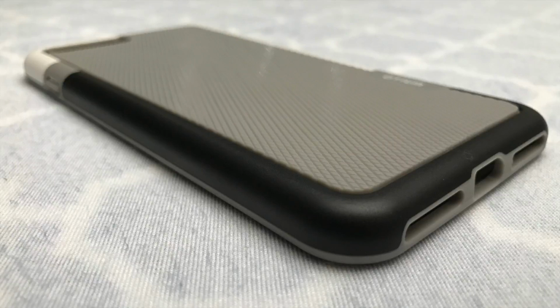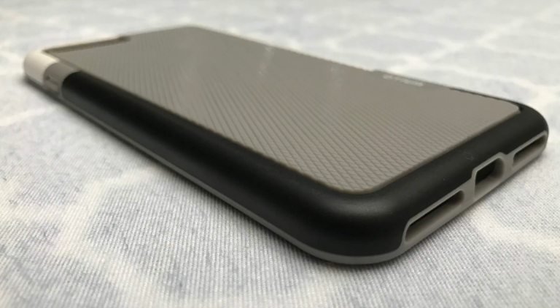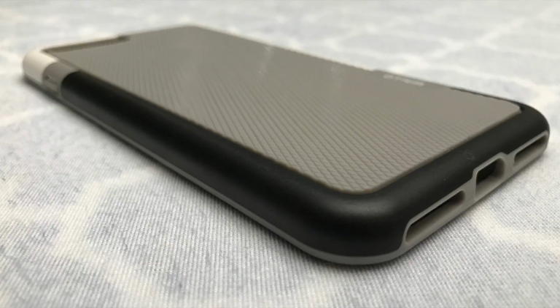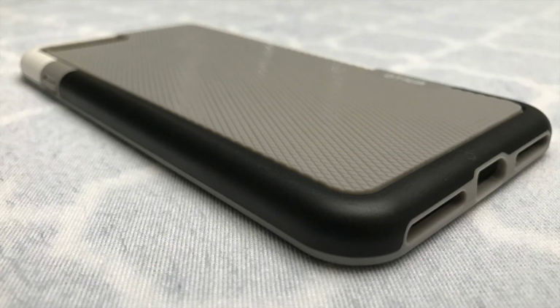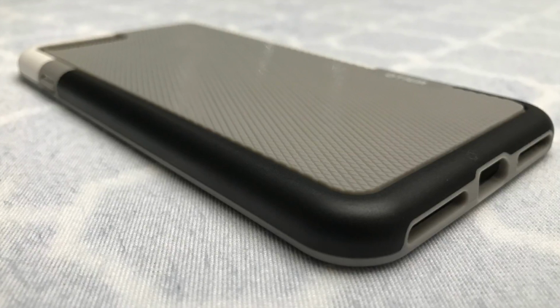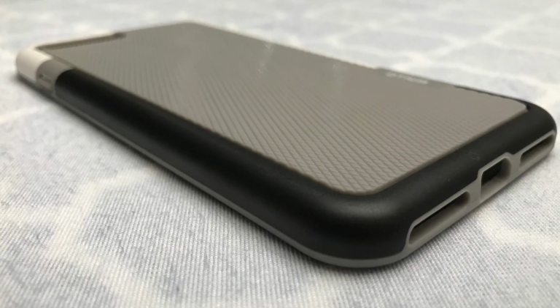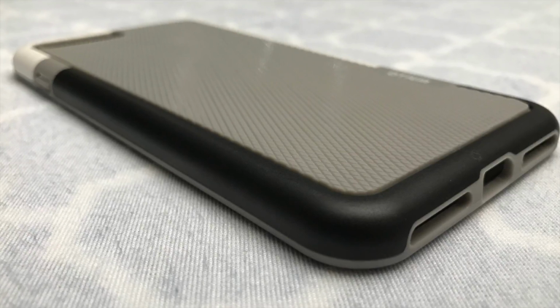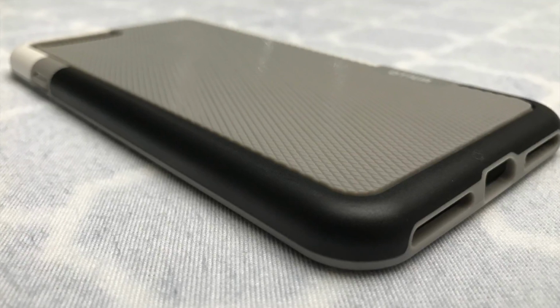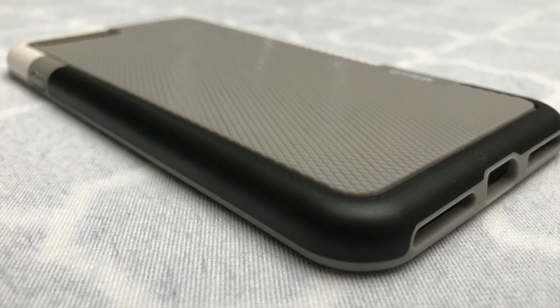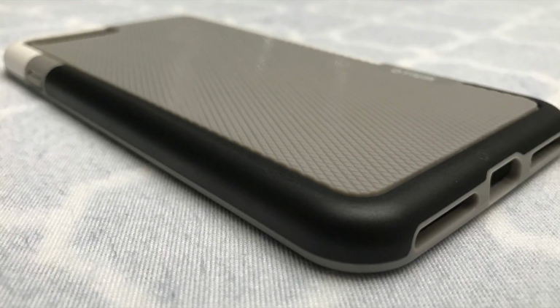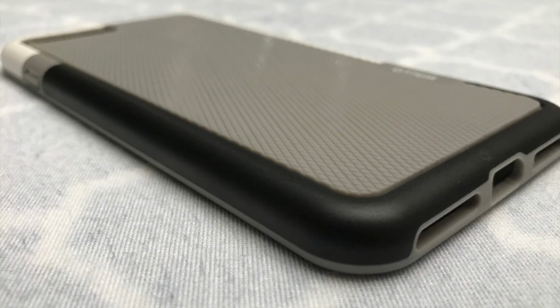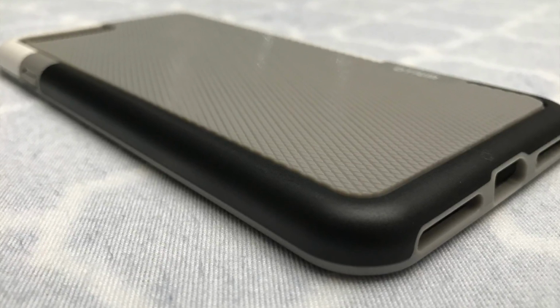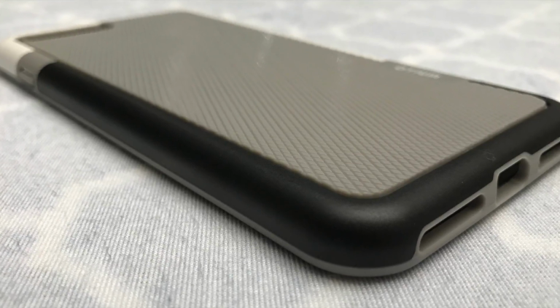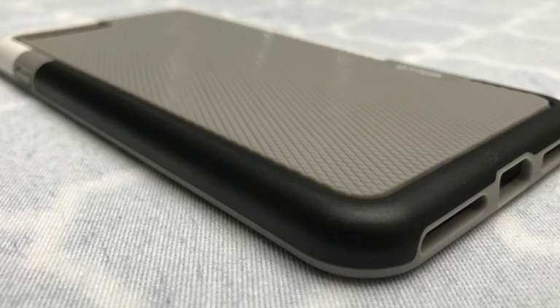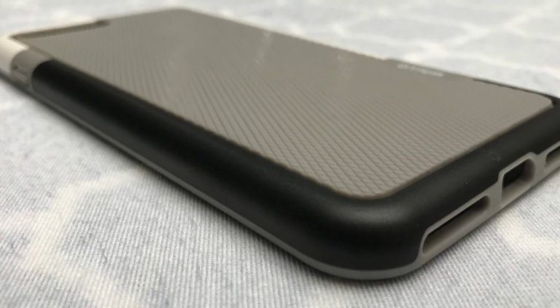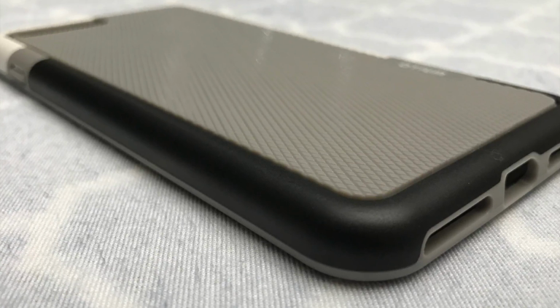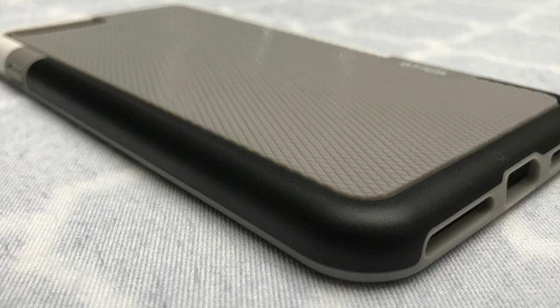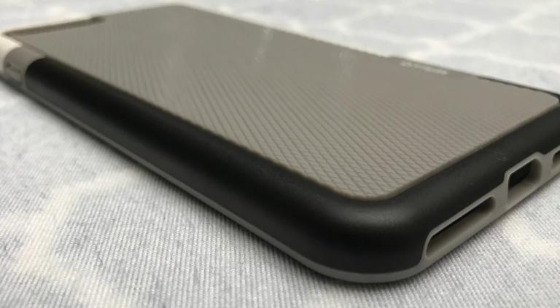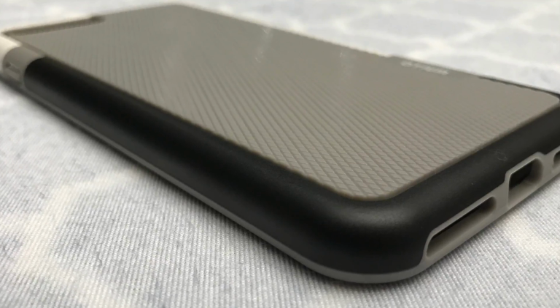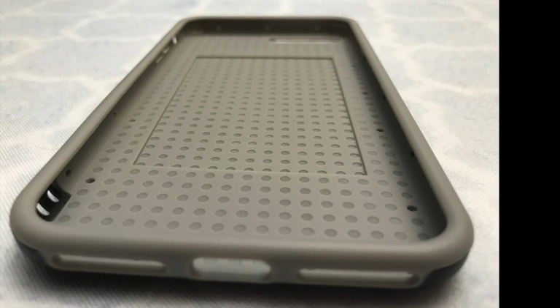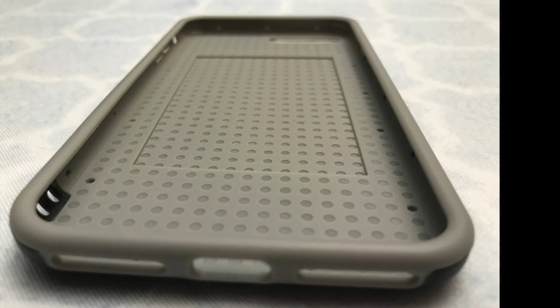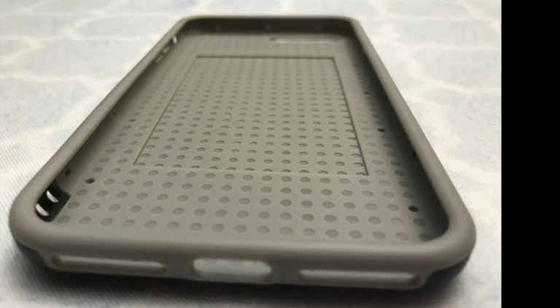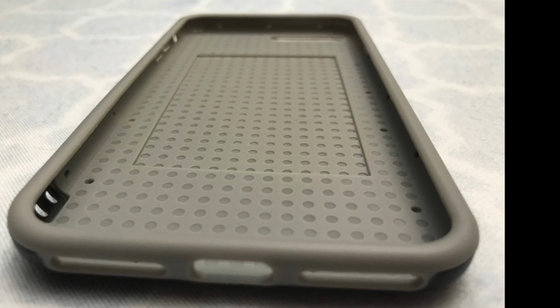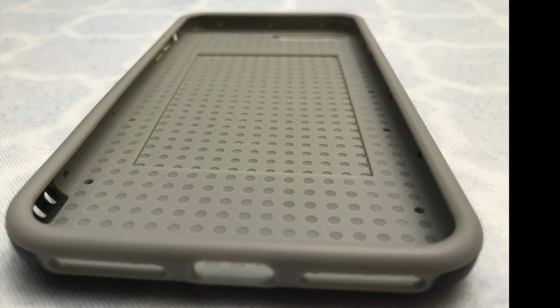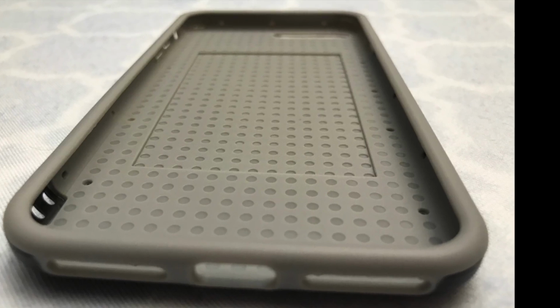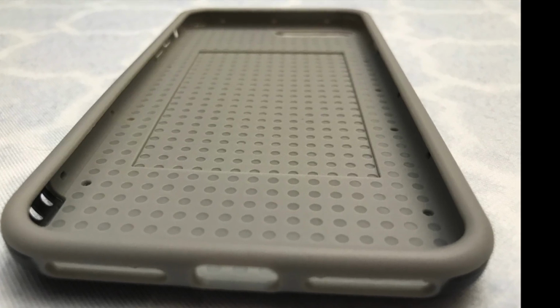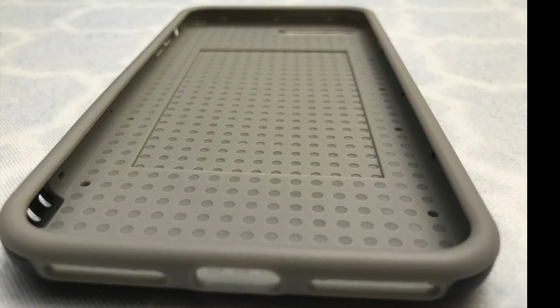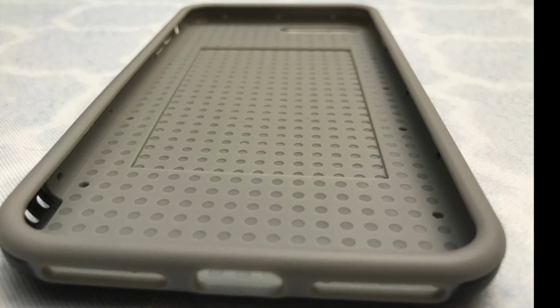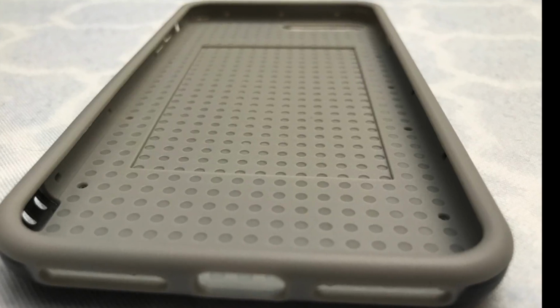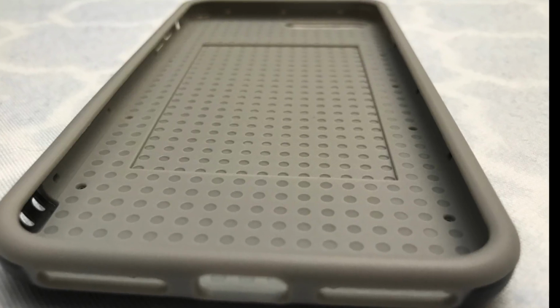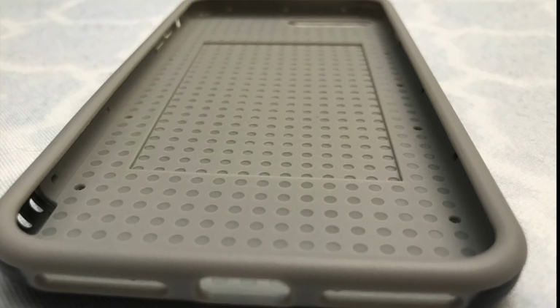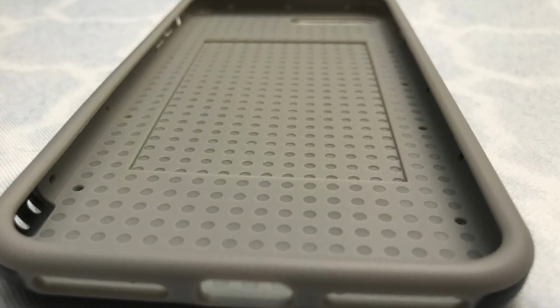Hey YouTube, Olsenbro here with another review. Today we have an iPhone 7 Plus case from Odeum. Let's check it out.